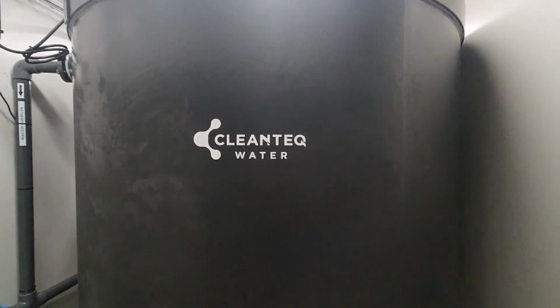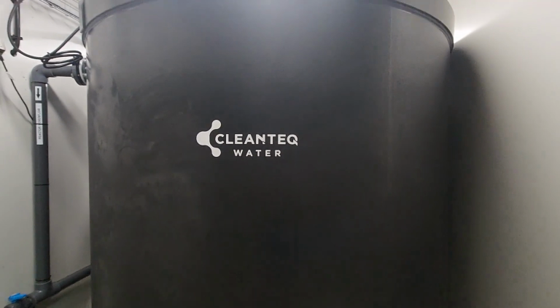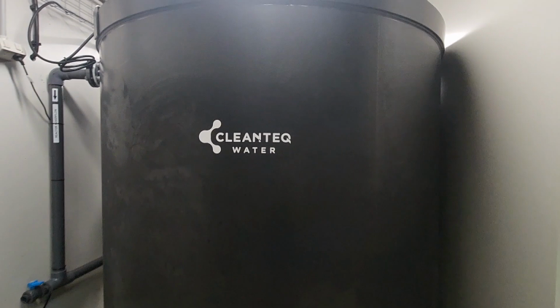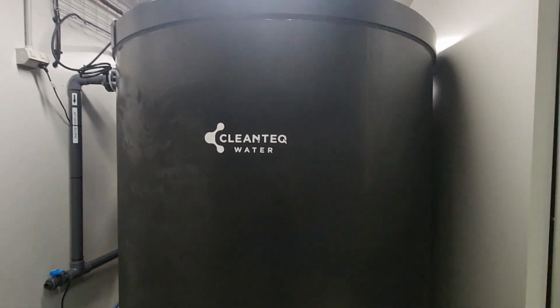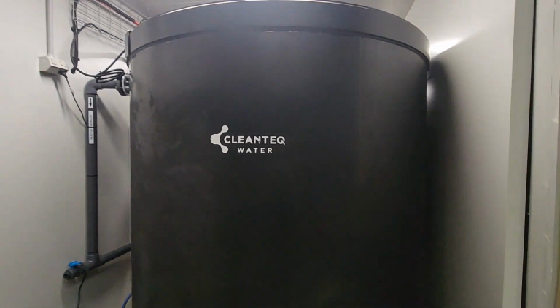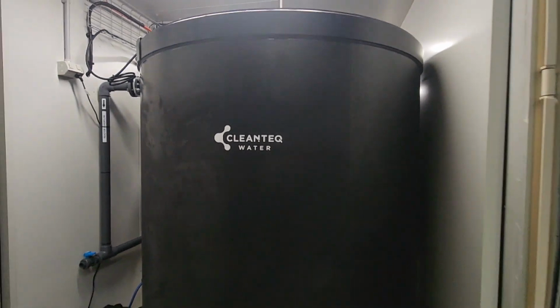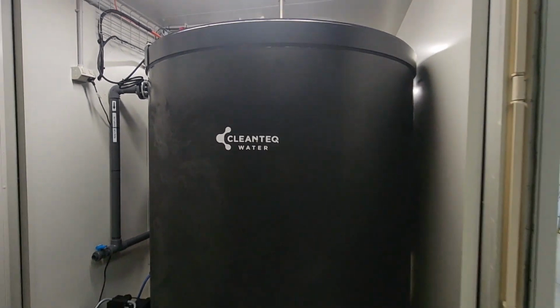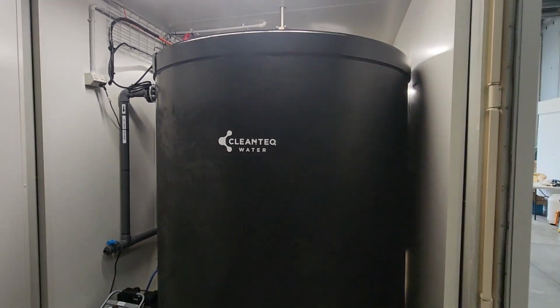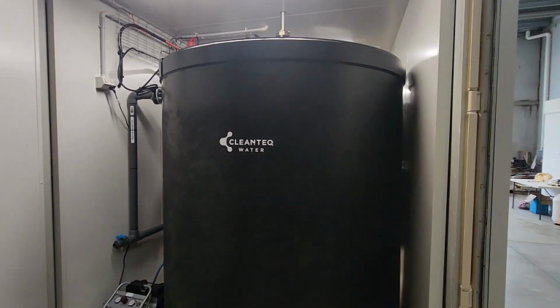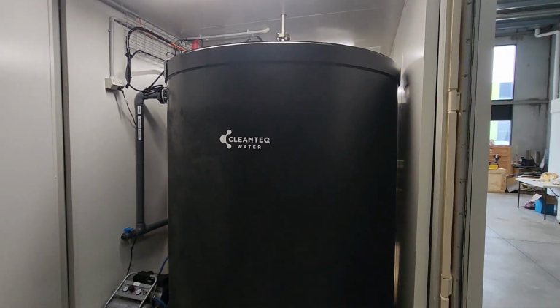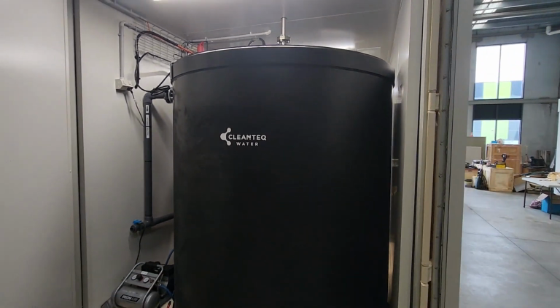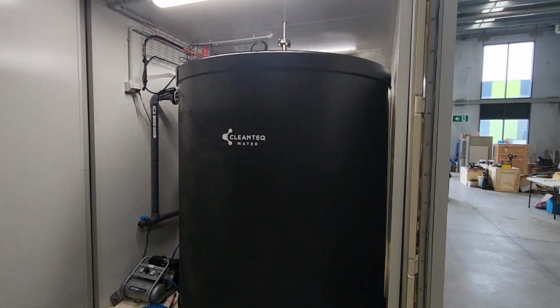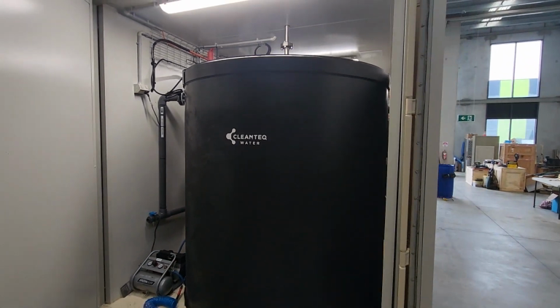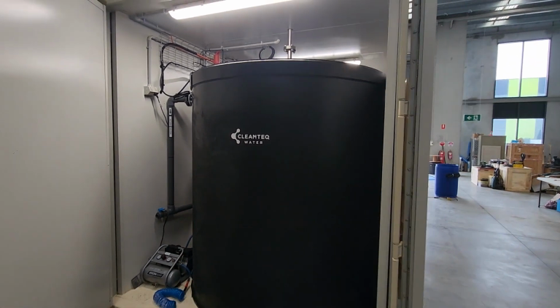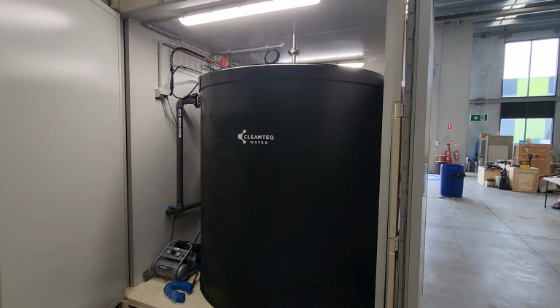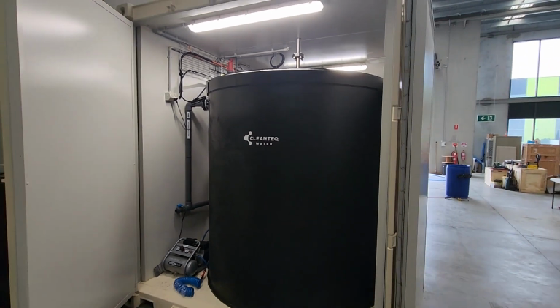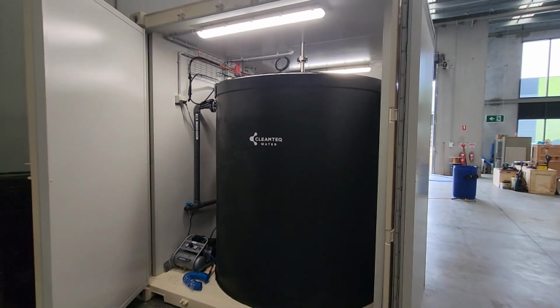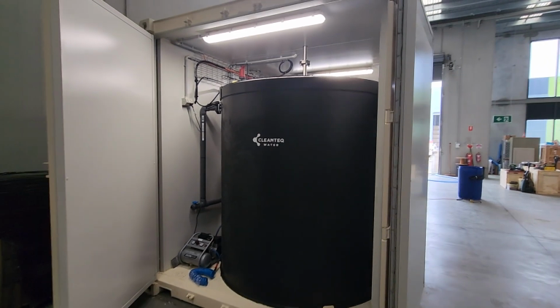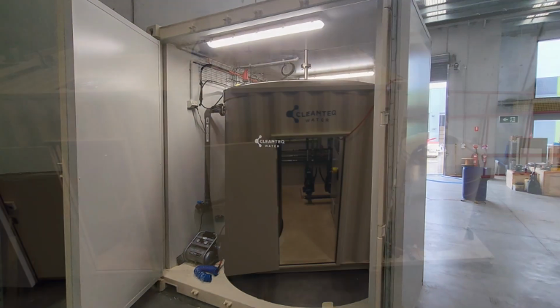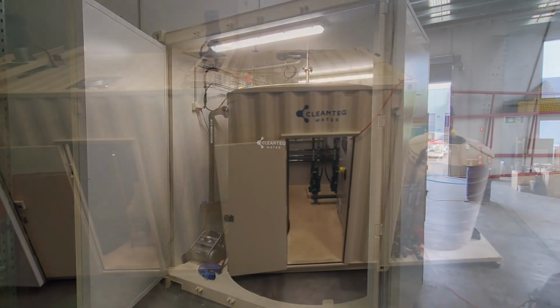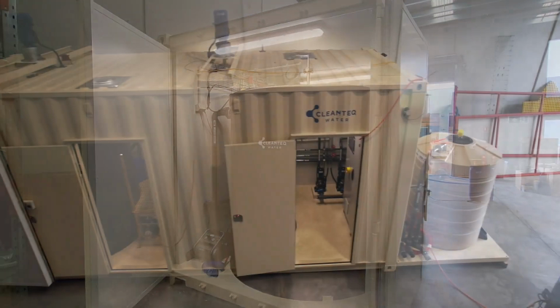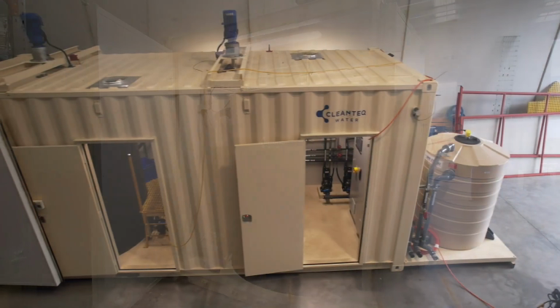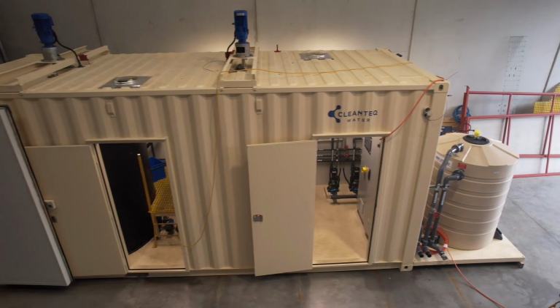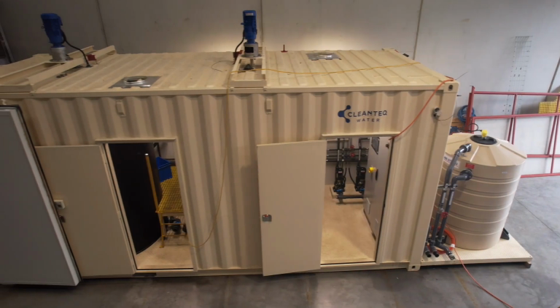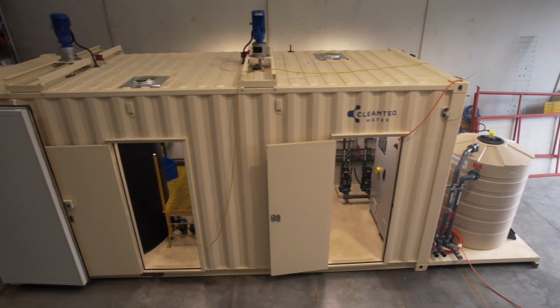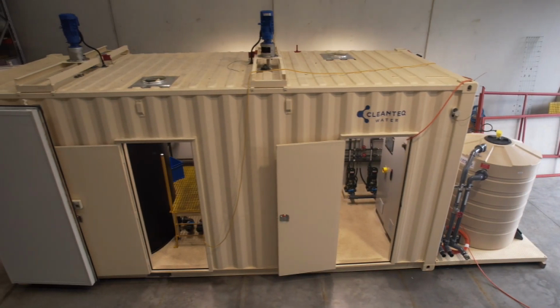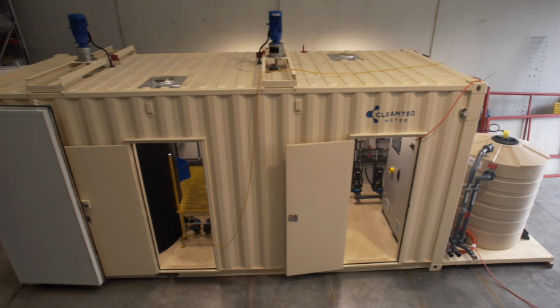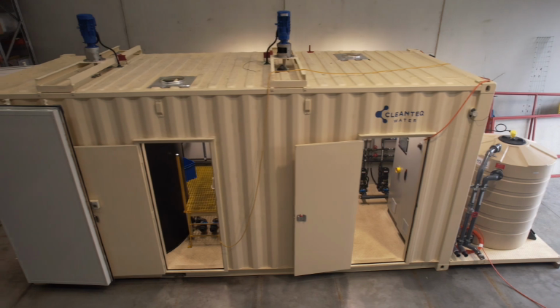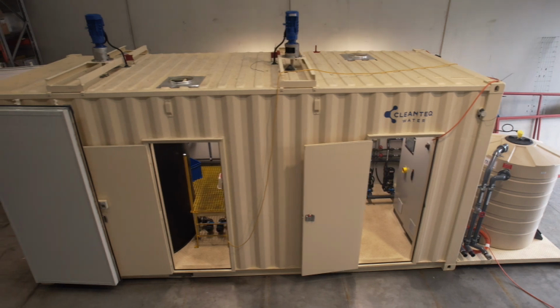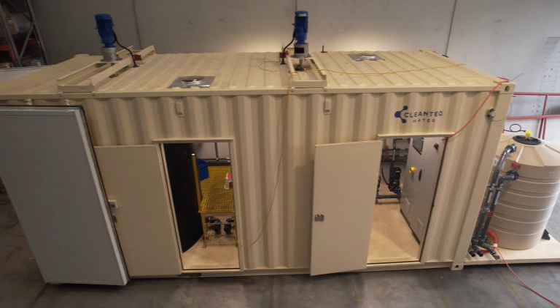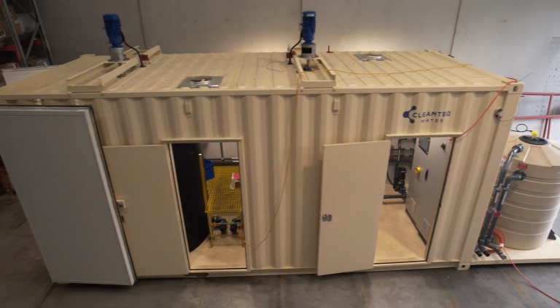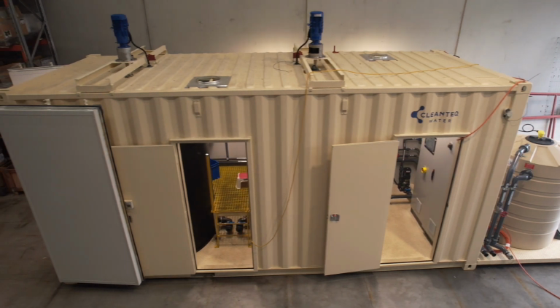For industries facing tough water quality challenges, like excessive nitrate levels, BioCleanse offers a robust, scalable solution.